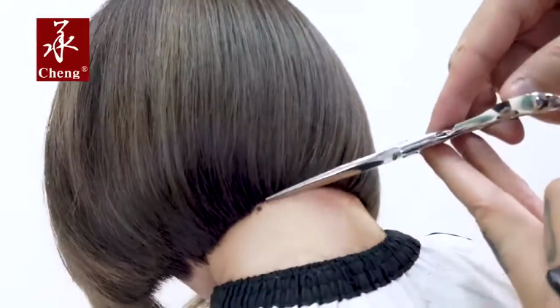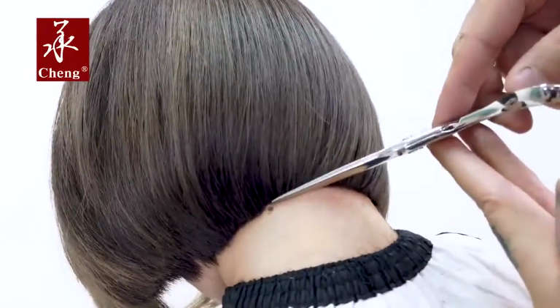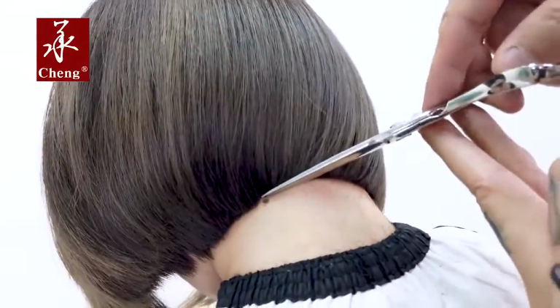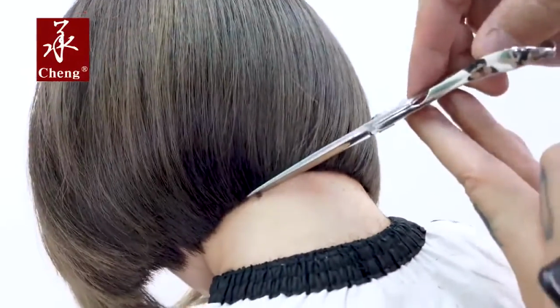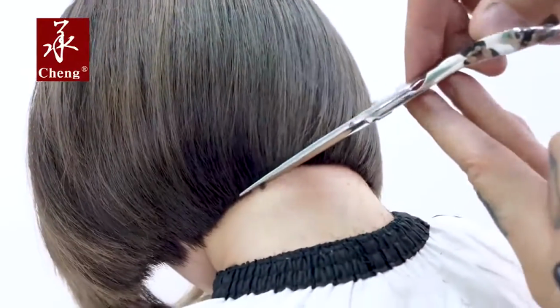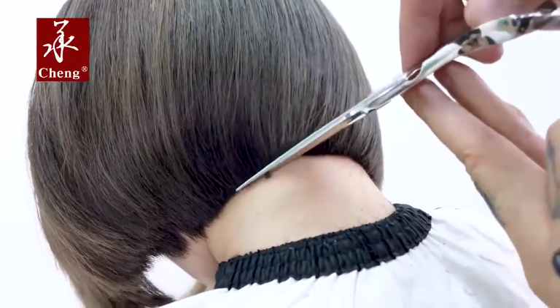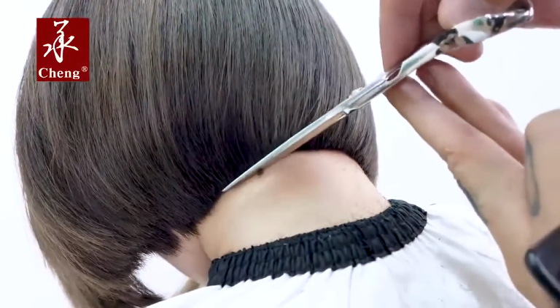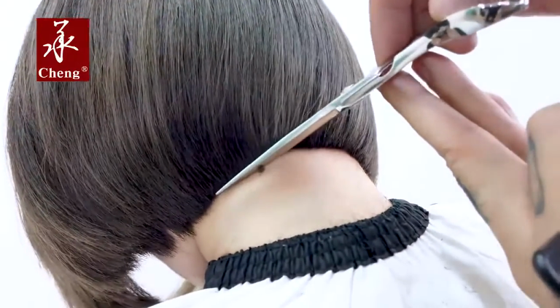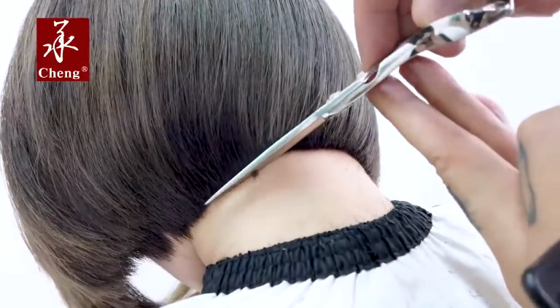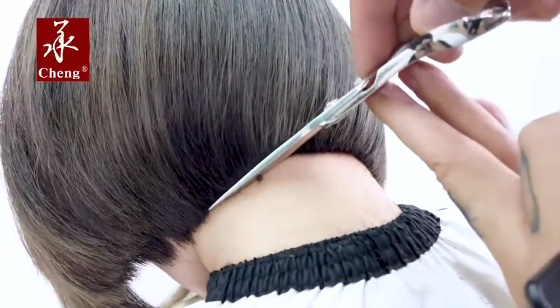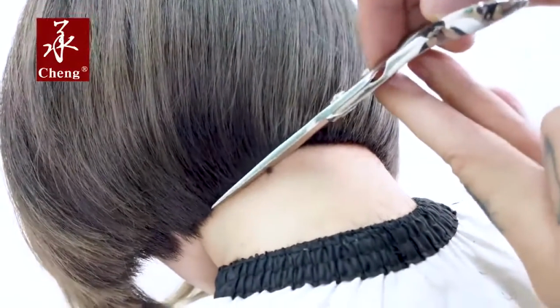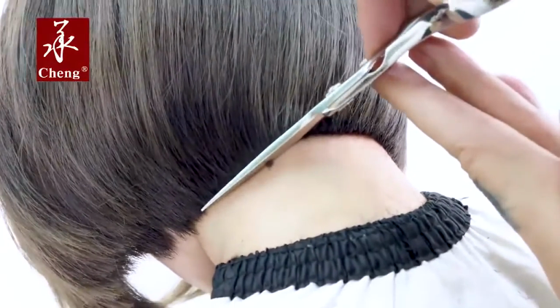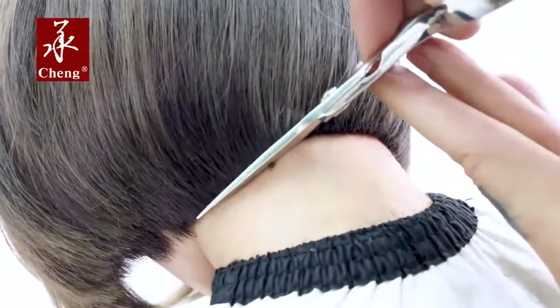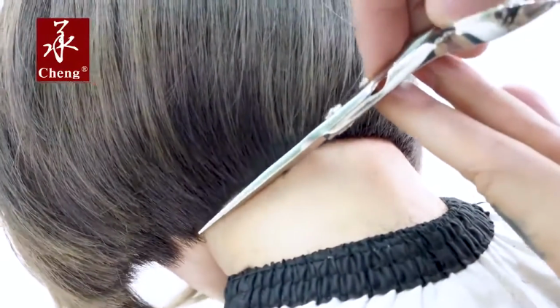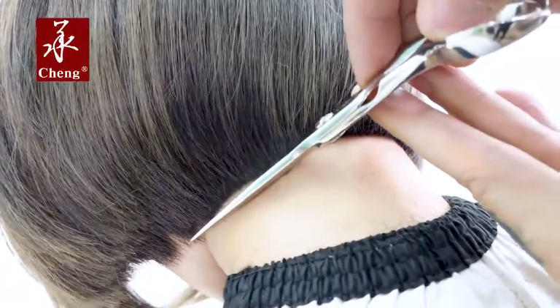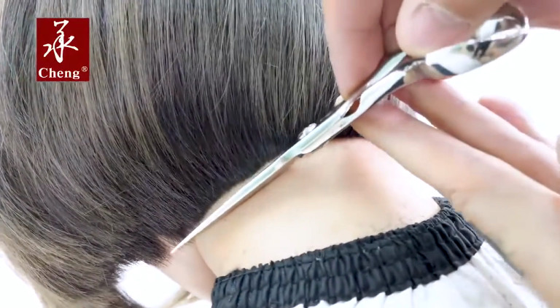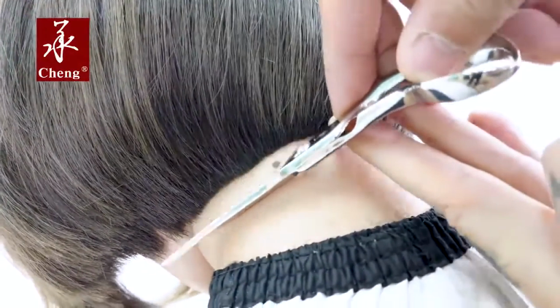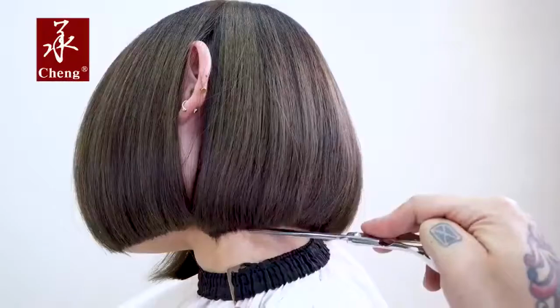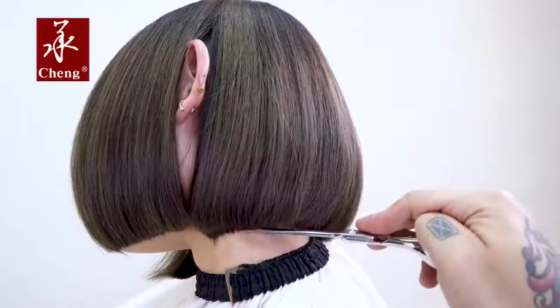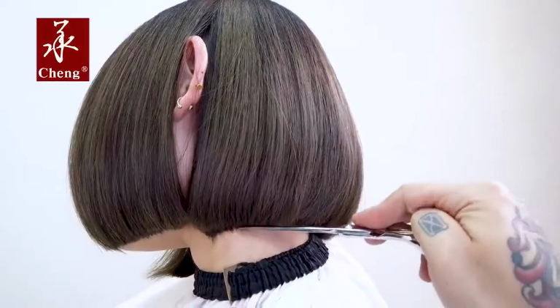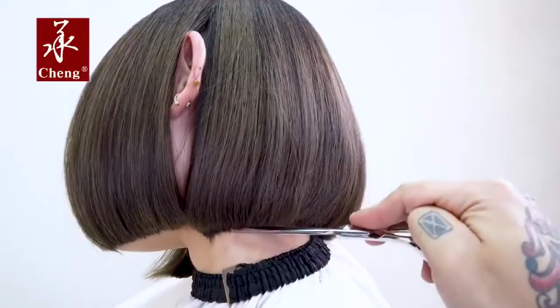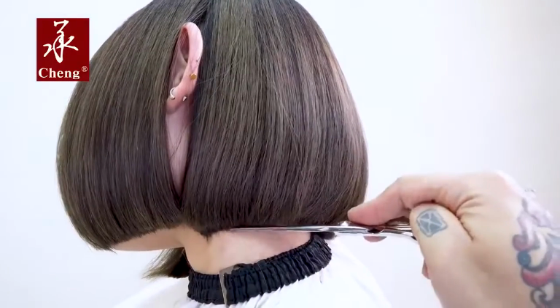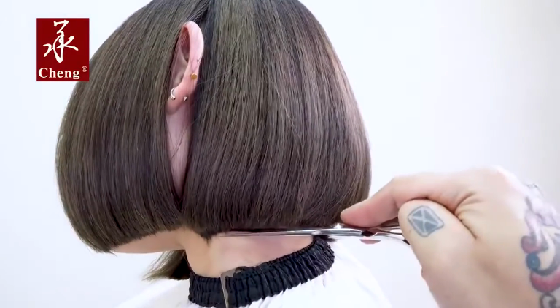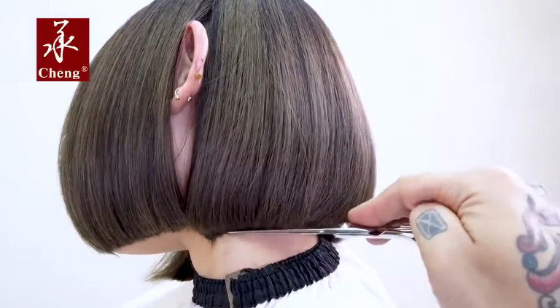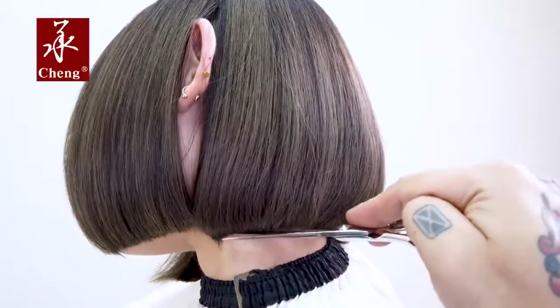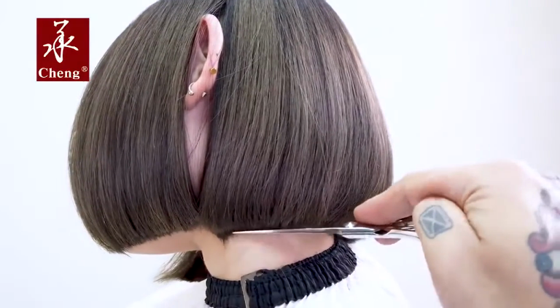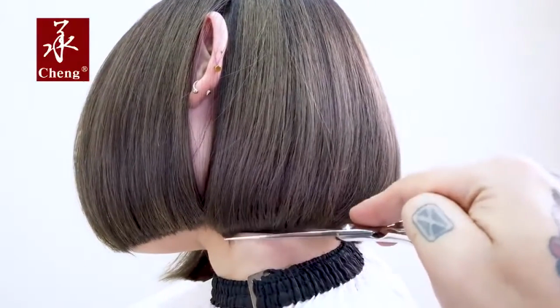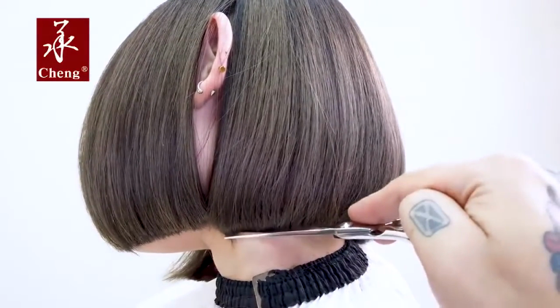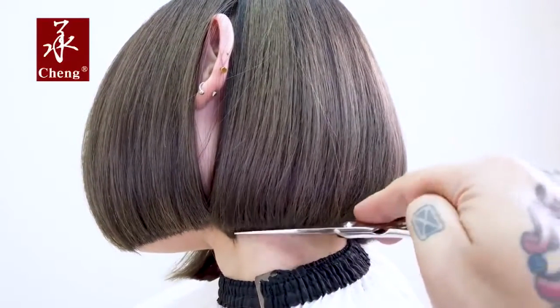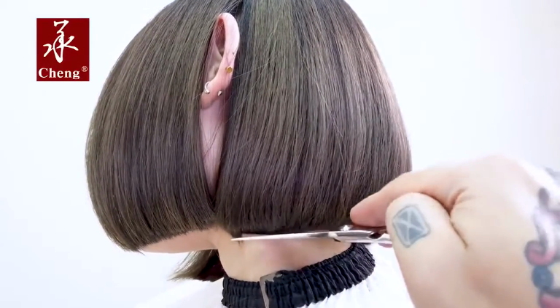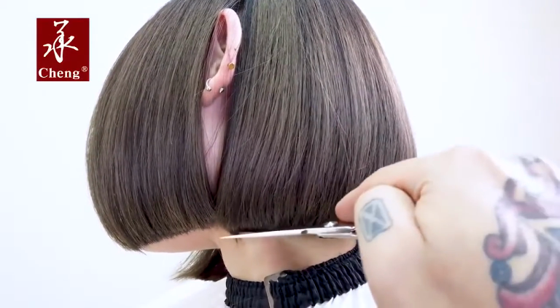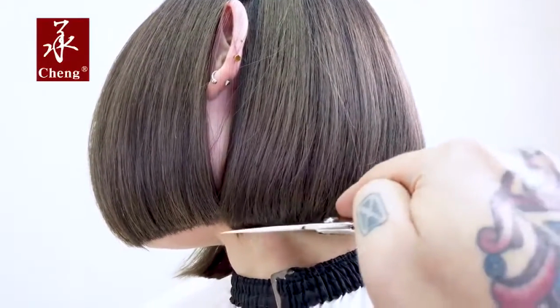The straight blade edges with excellent sharpness enable you to do blunt cutting without pushing the hair, leaving a crisp clean finish.